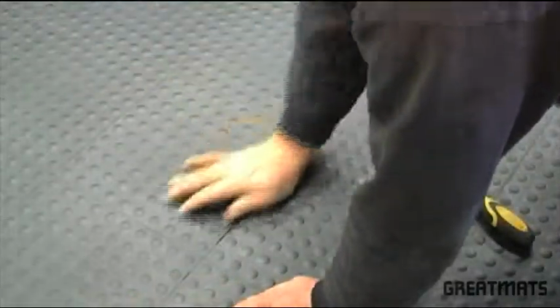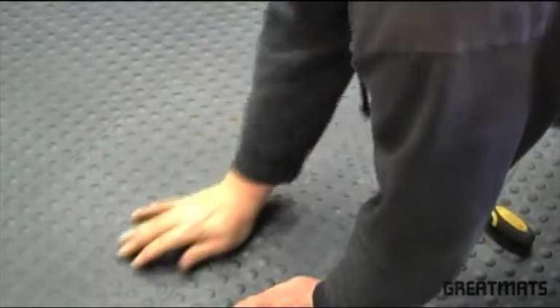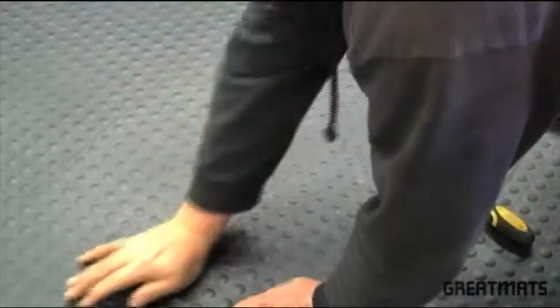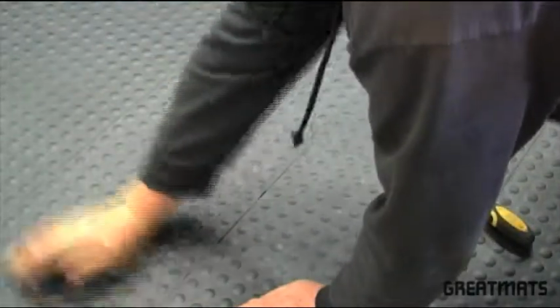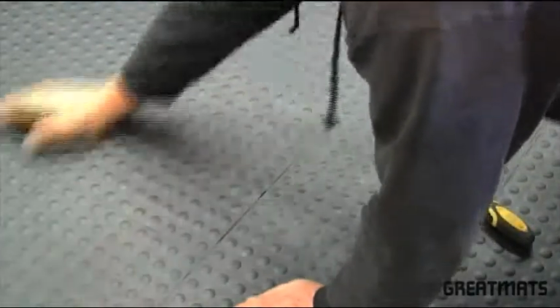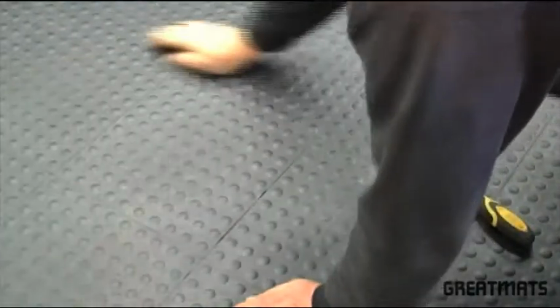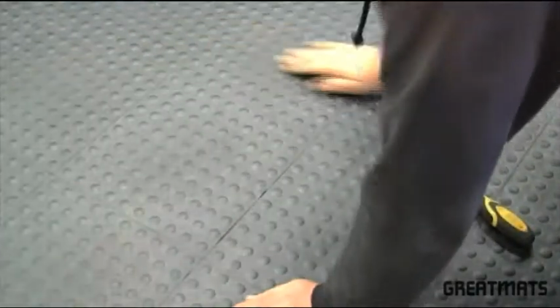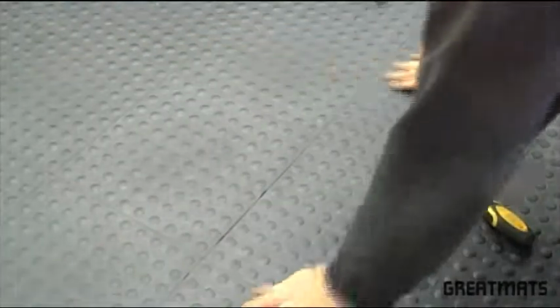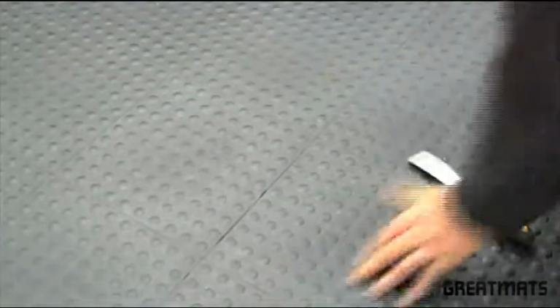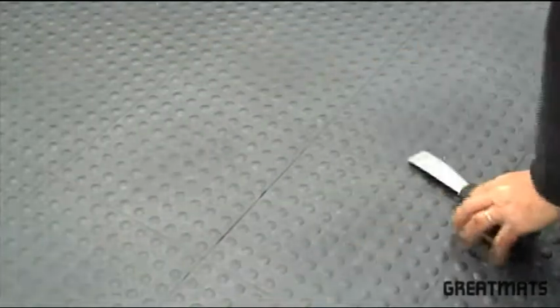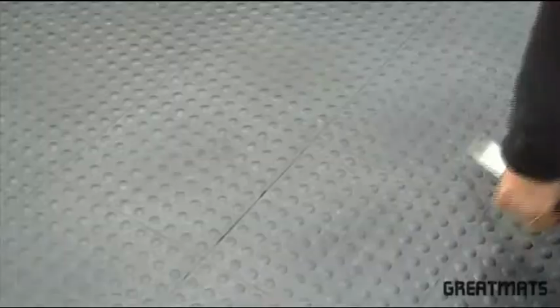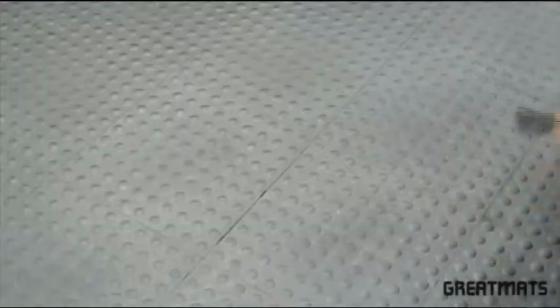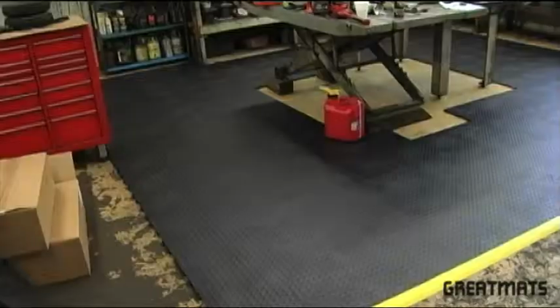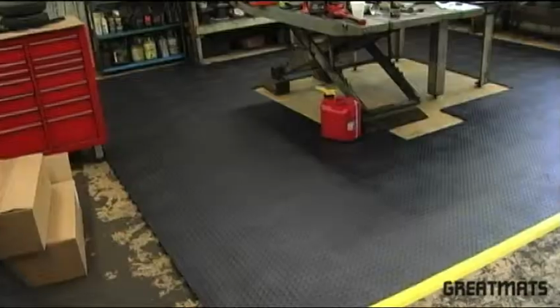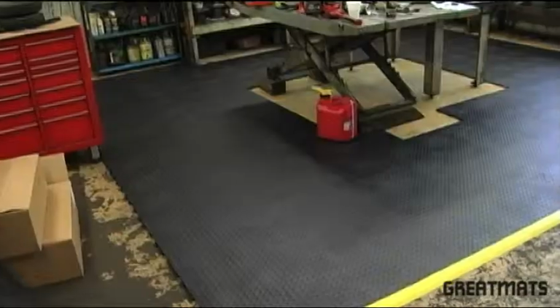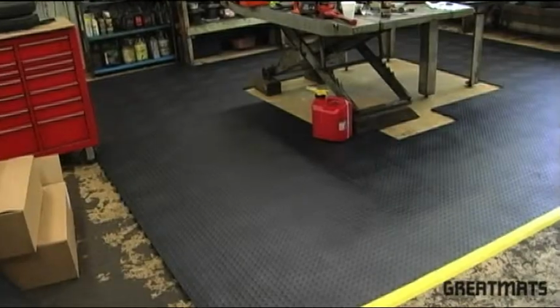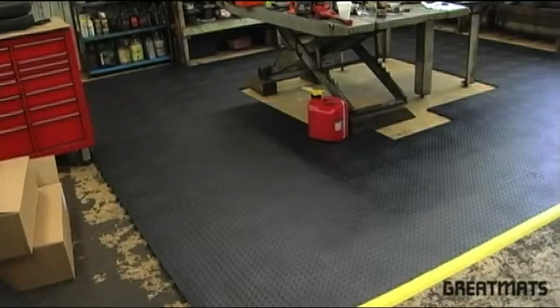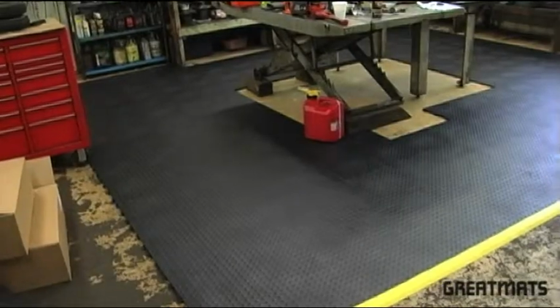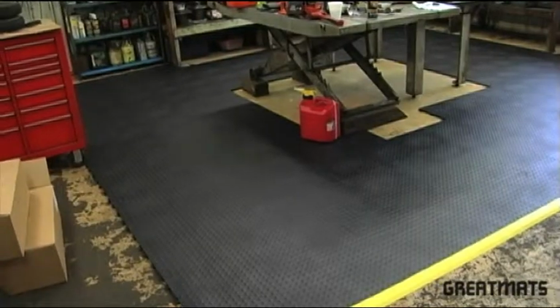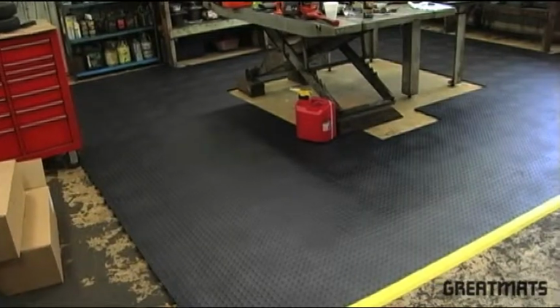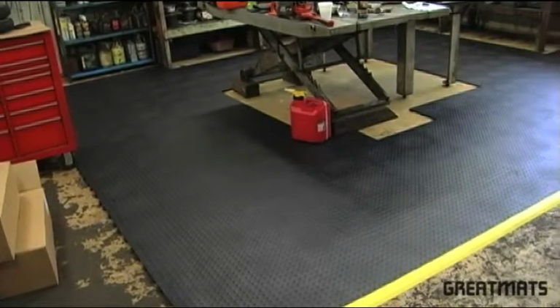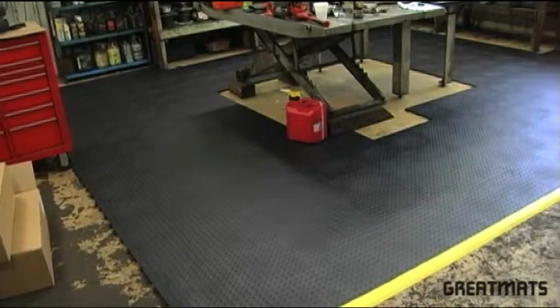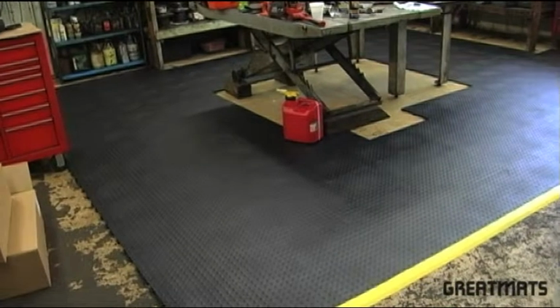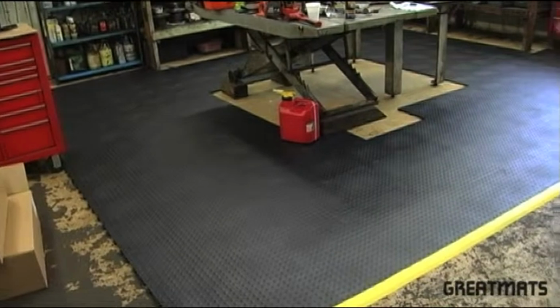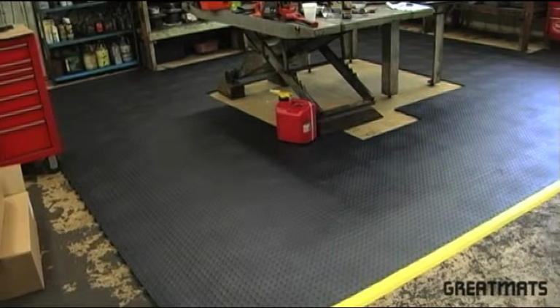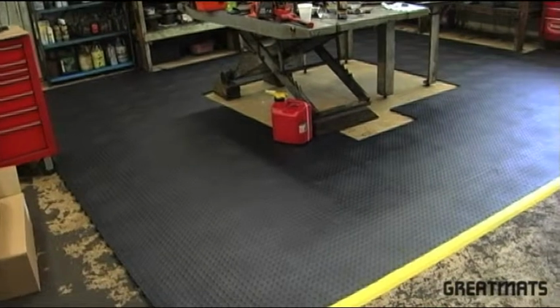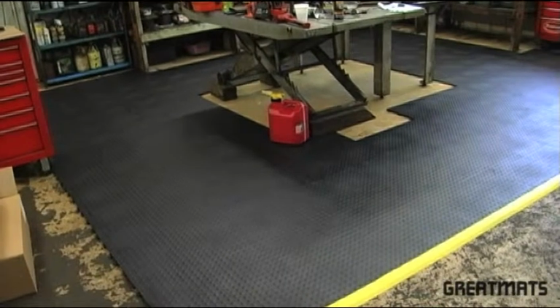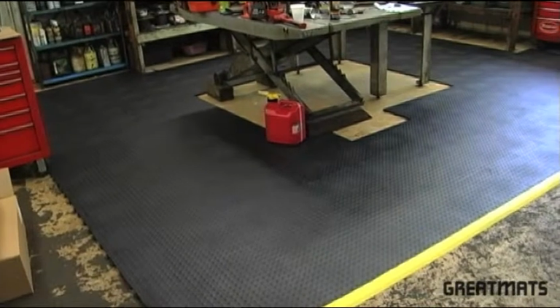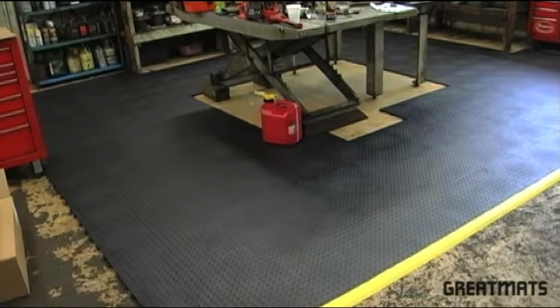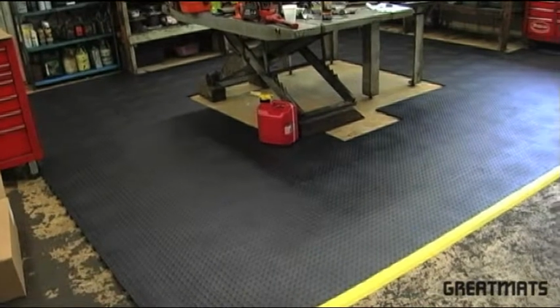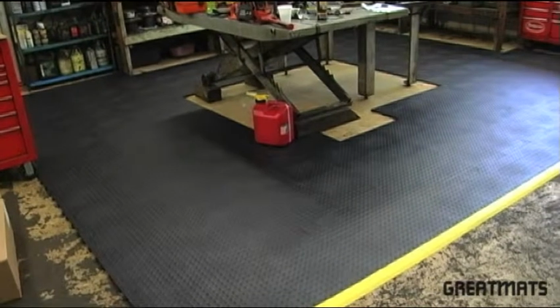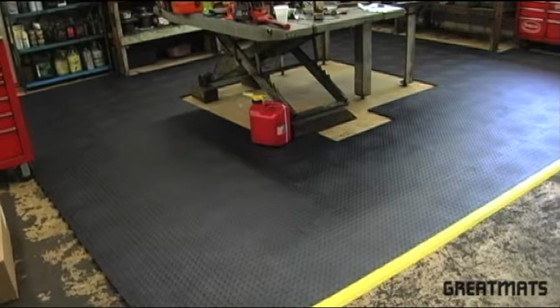Choose Staloc floor tiles for your next light industrial flooring installation.